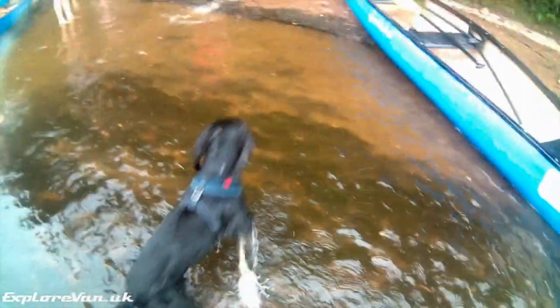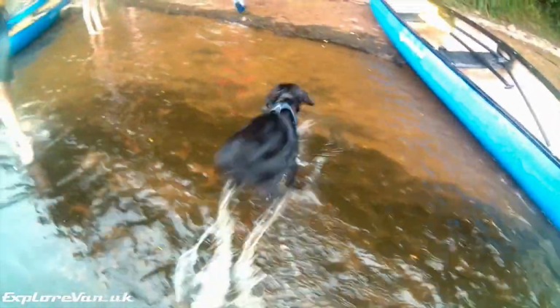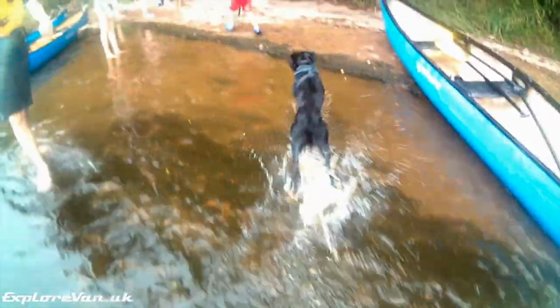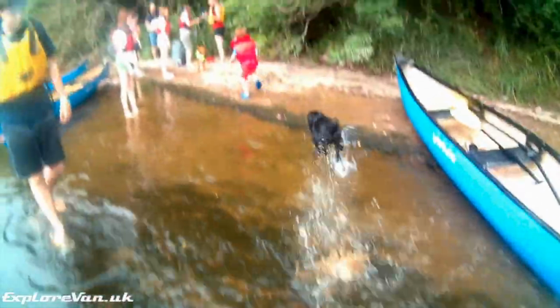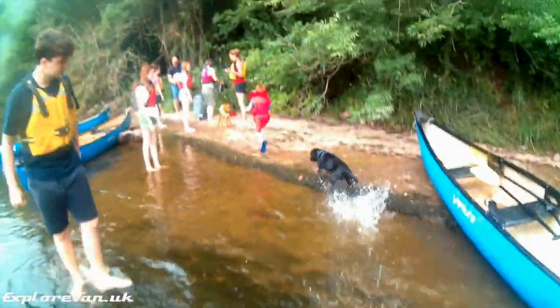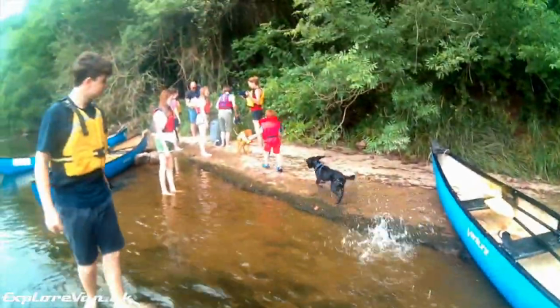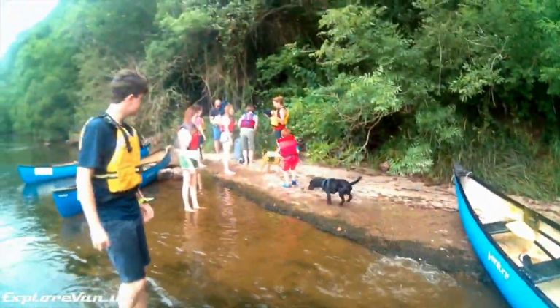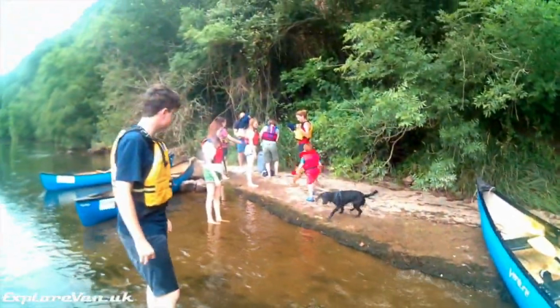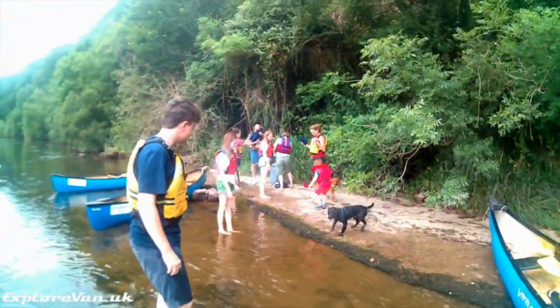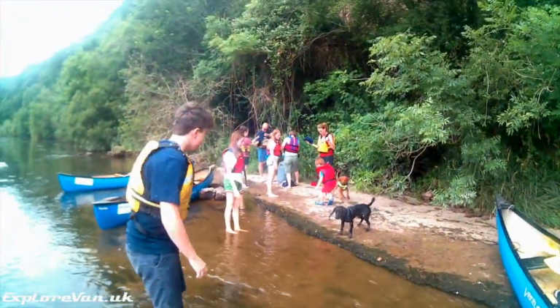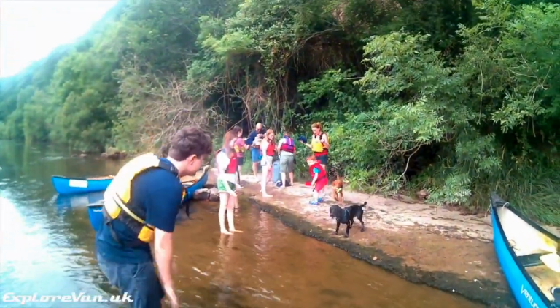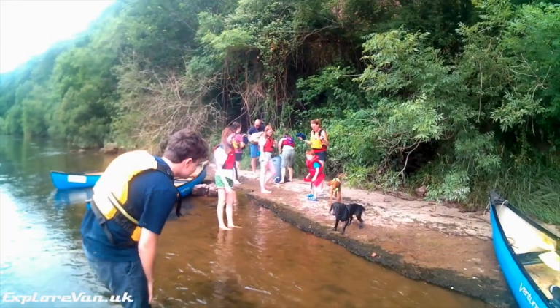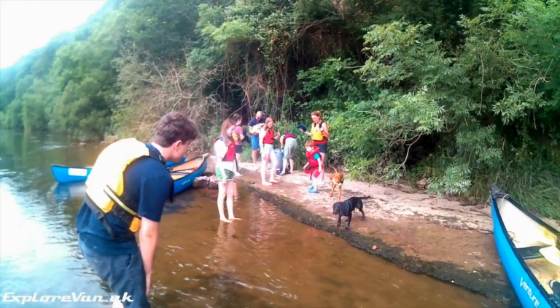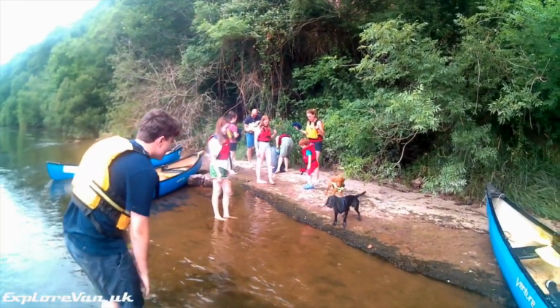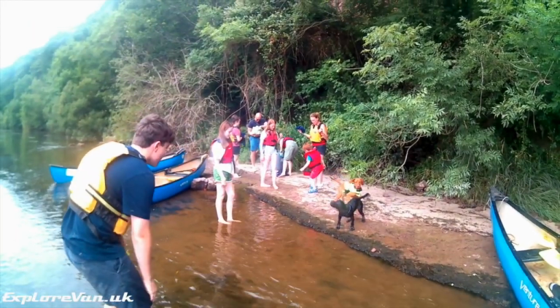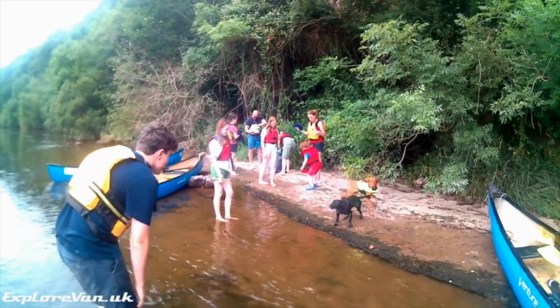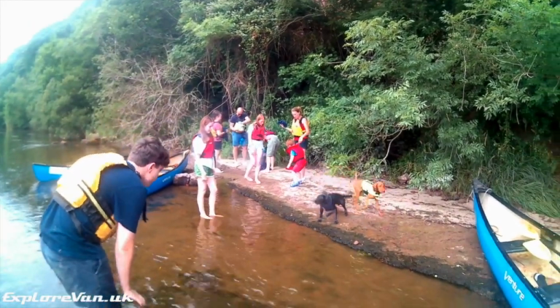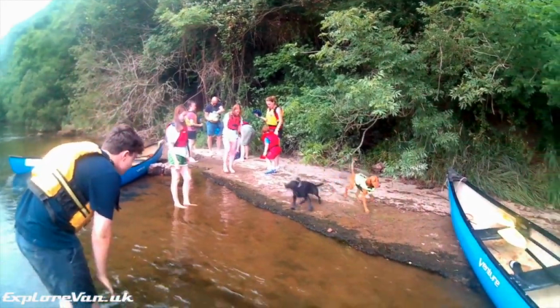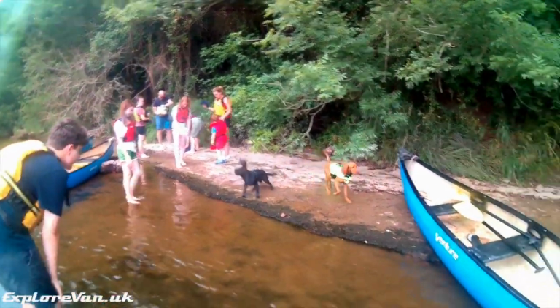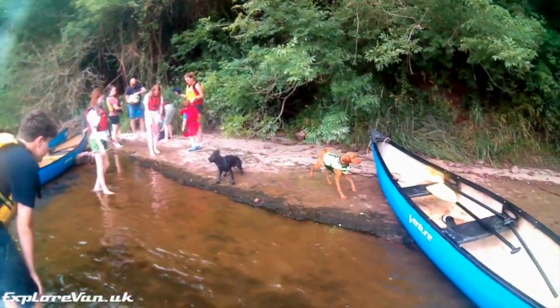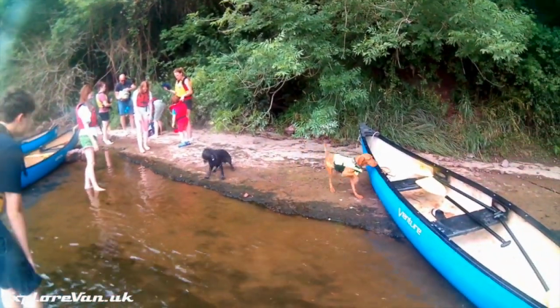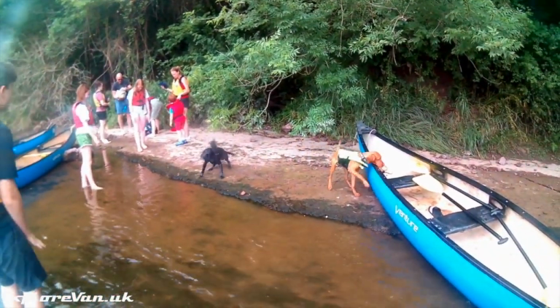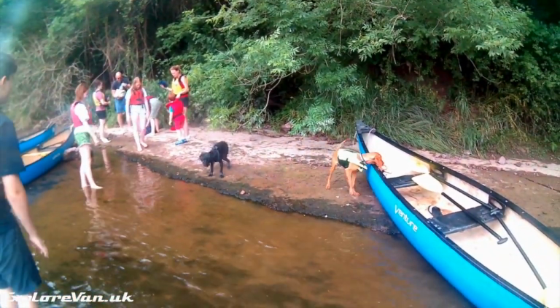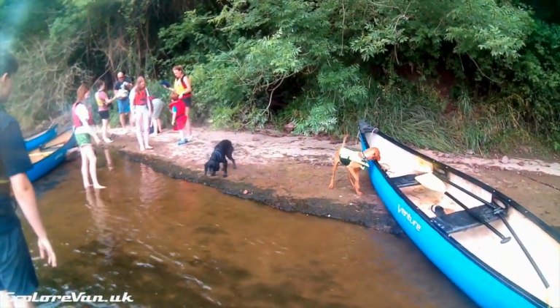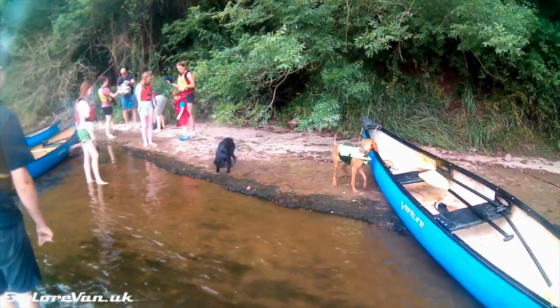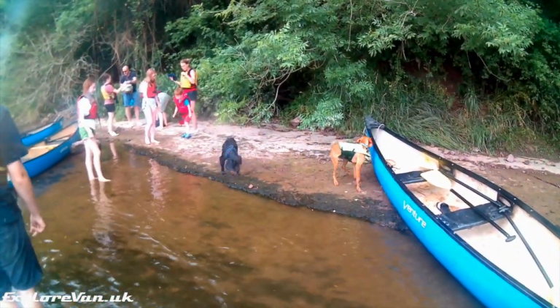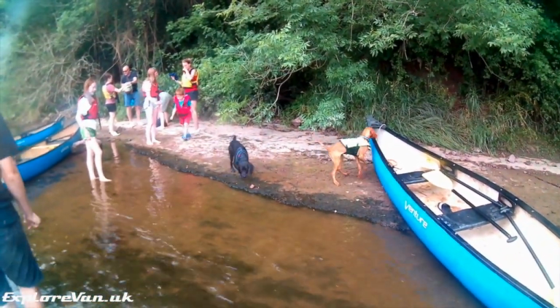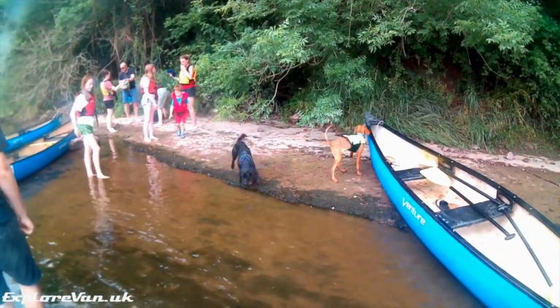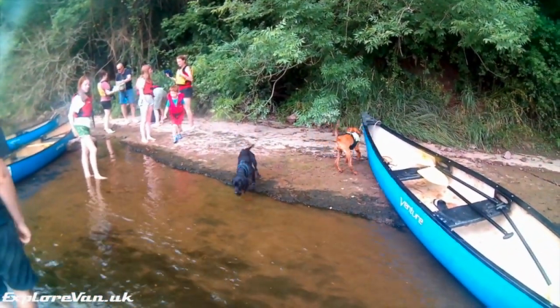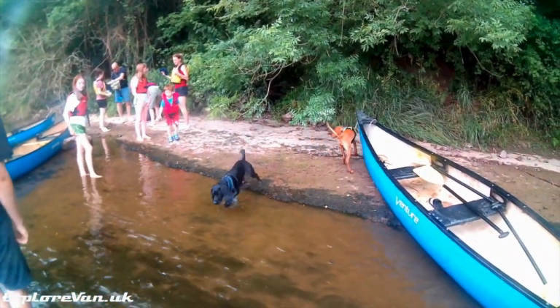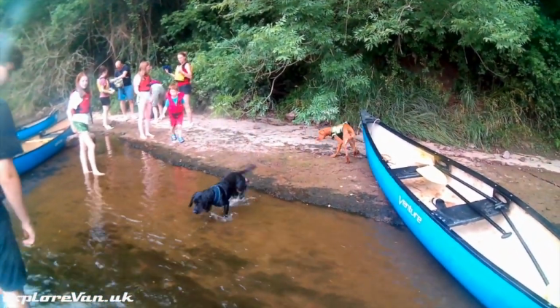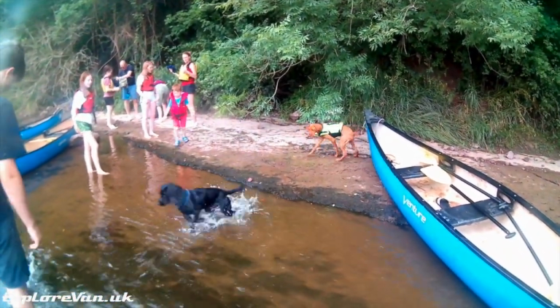Along the way we were able to stop off for a break or two, and considering its popularity, the river was pretty quiet and tranquil.